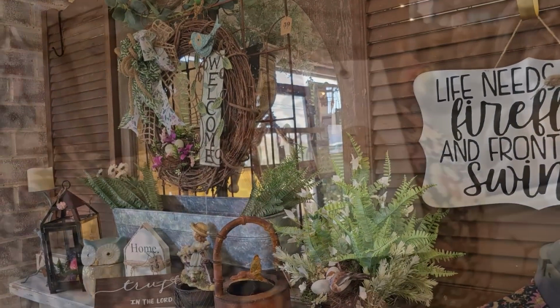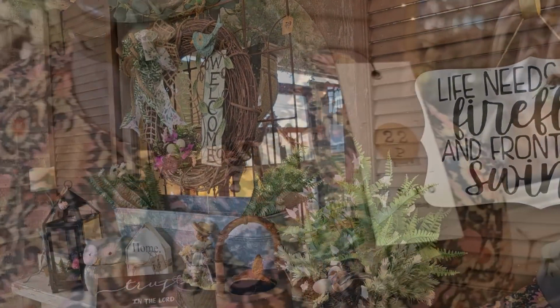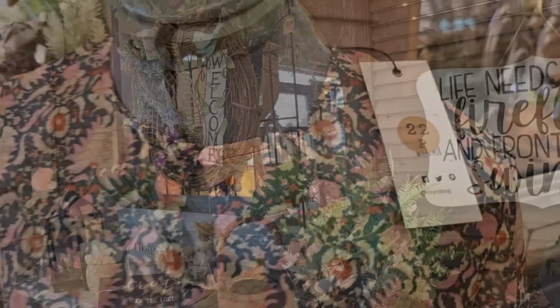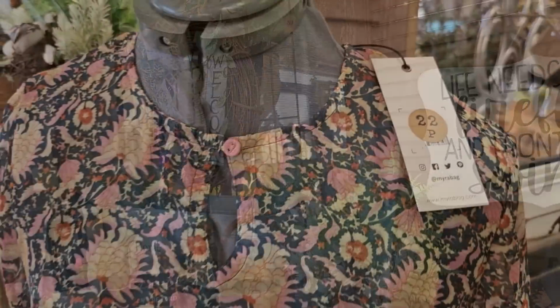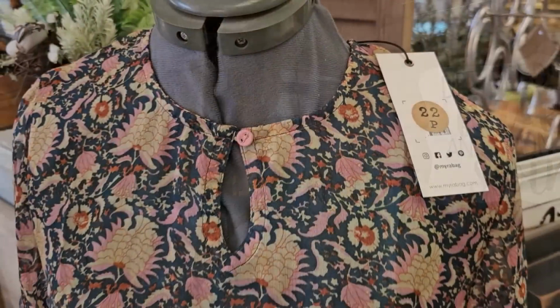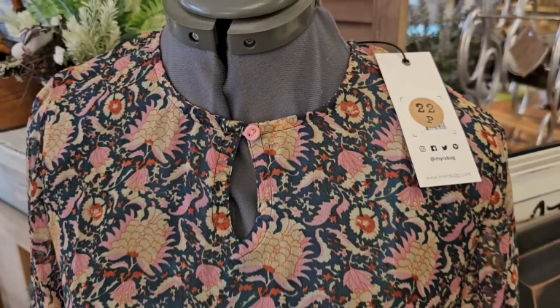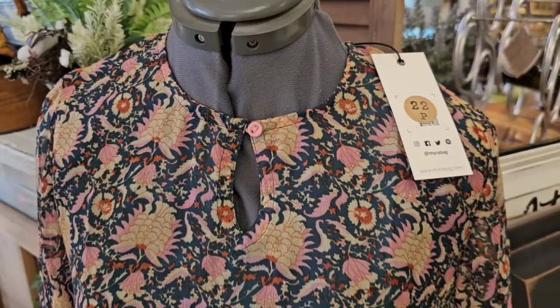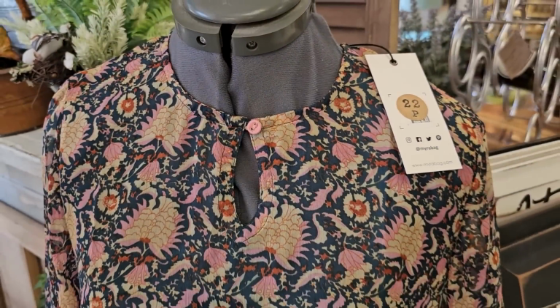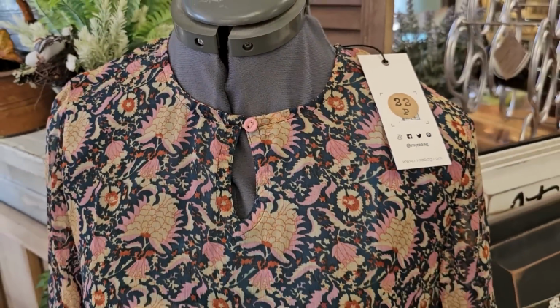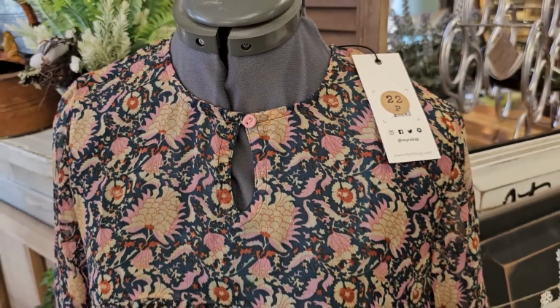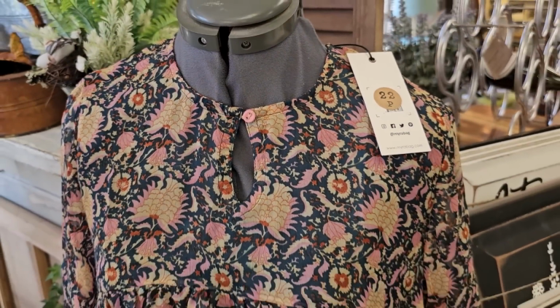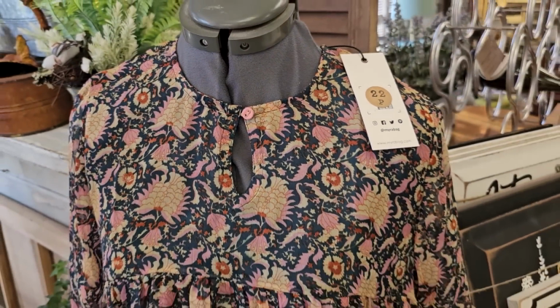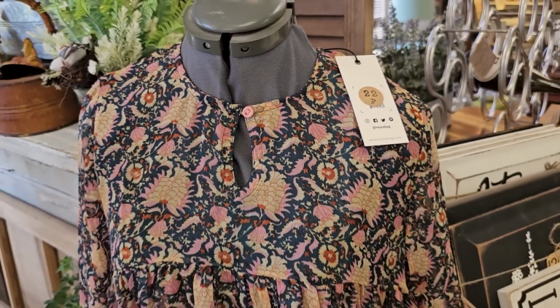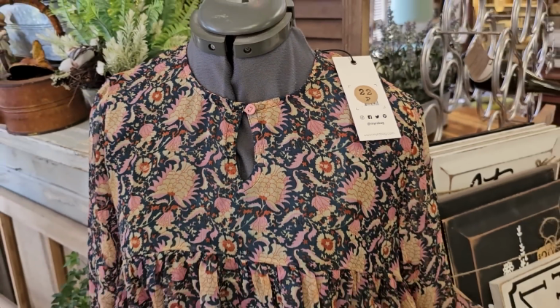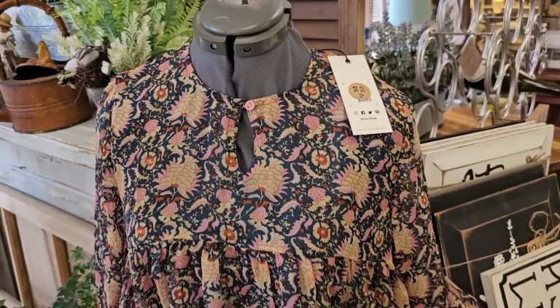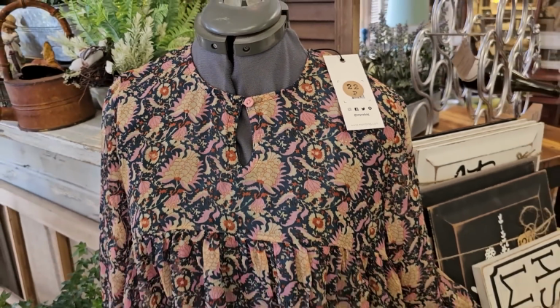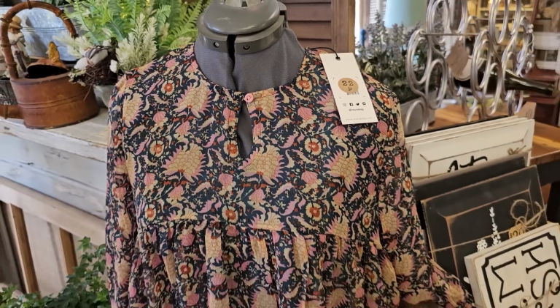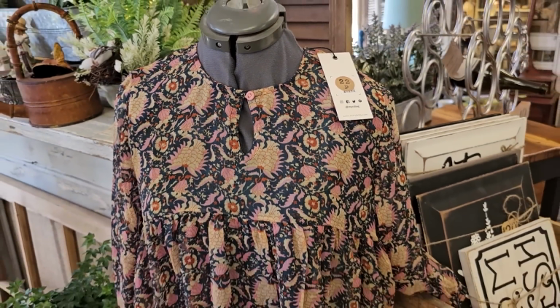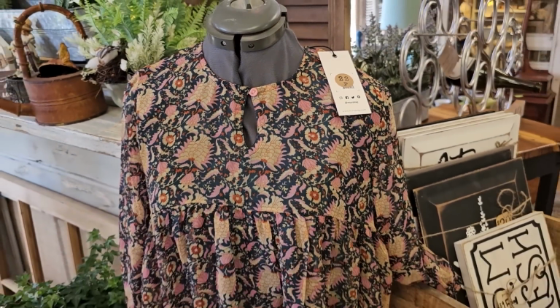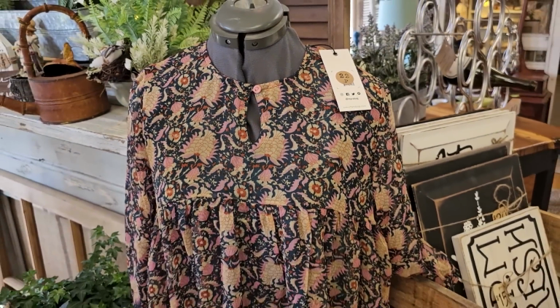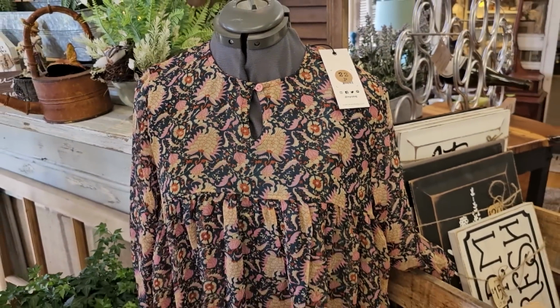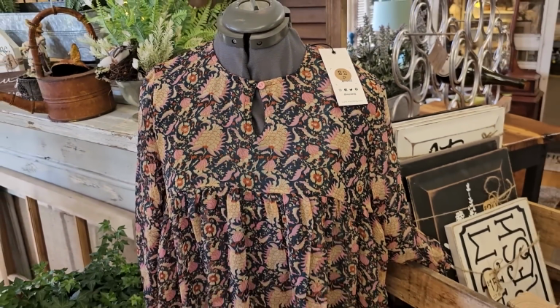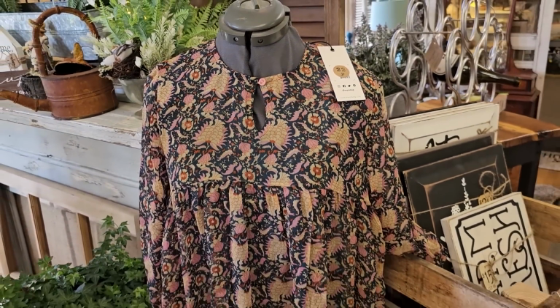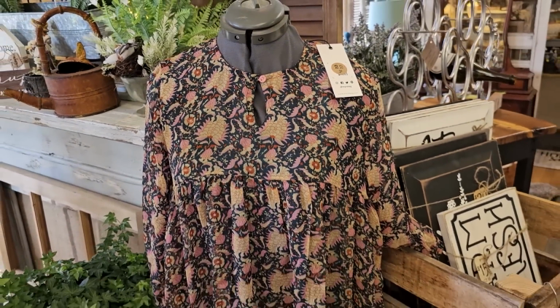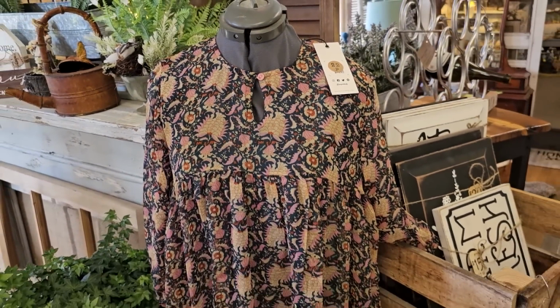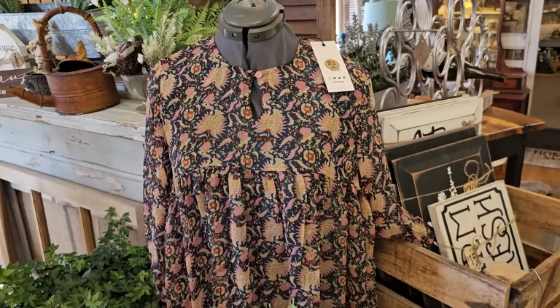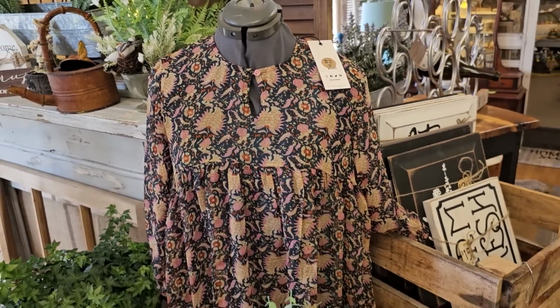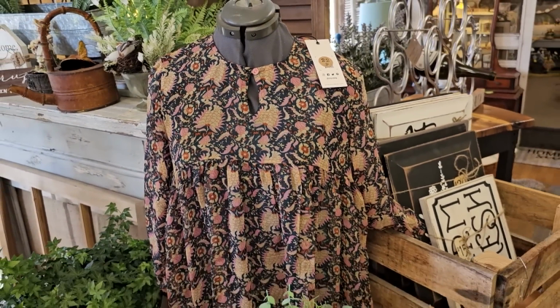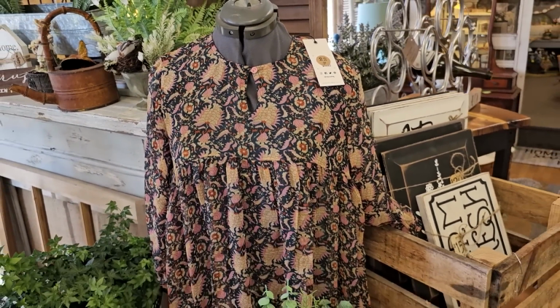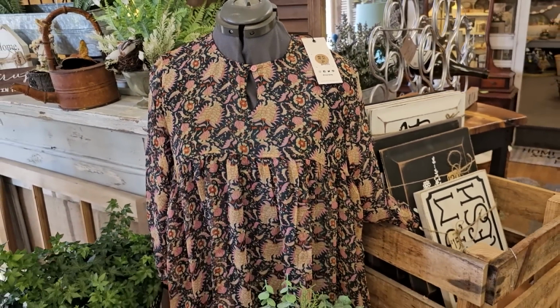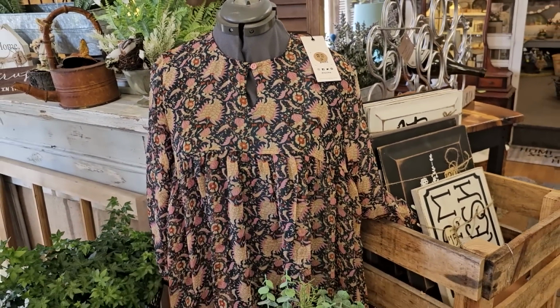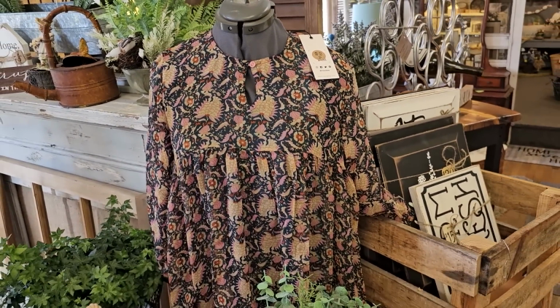They have clothing here. I love this top, and that's $22 — I thought that was a great price.